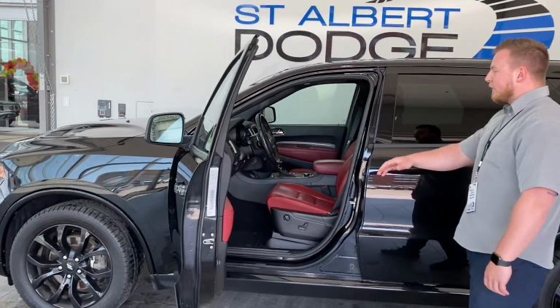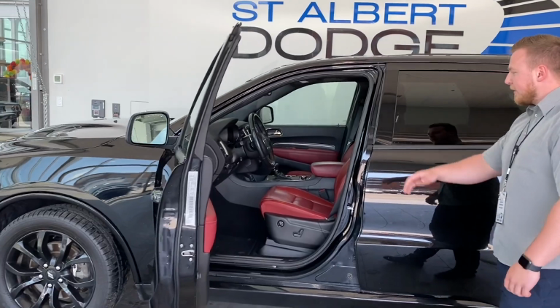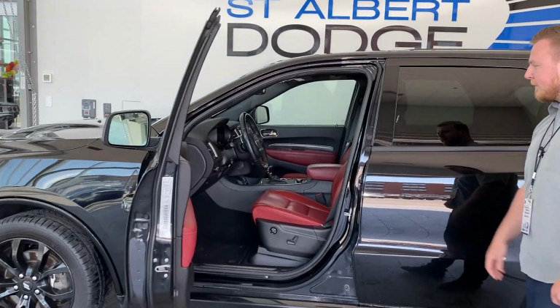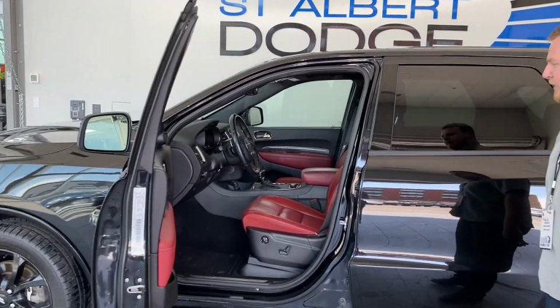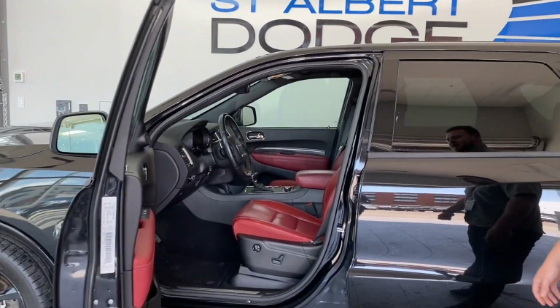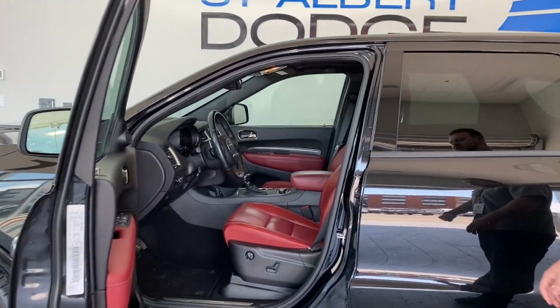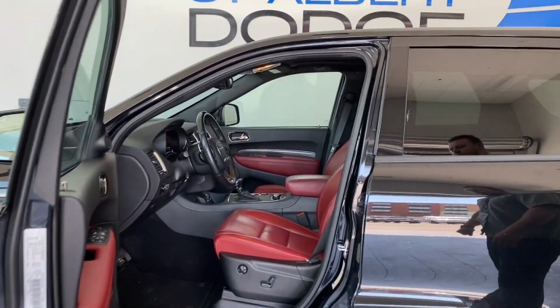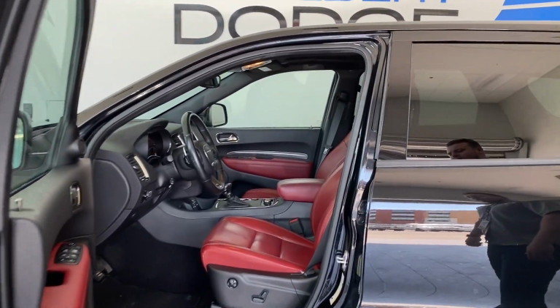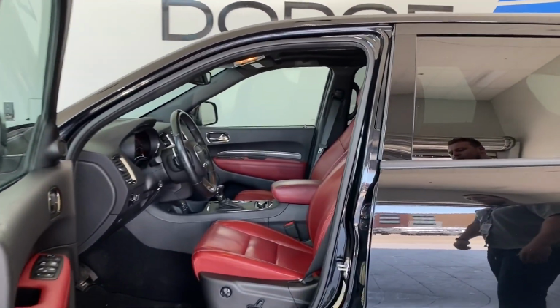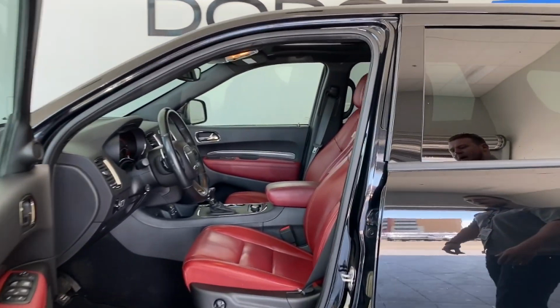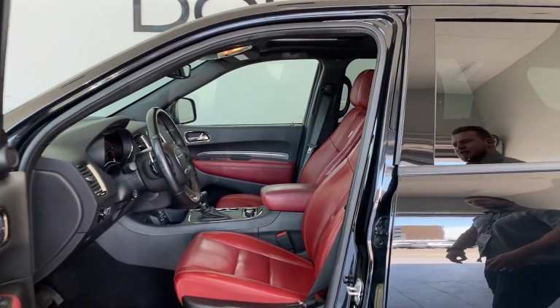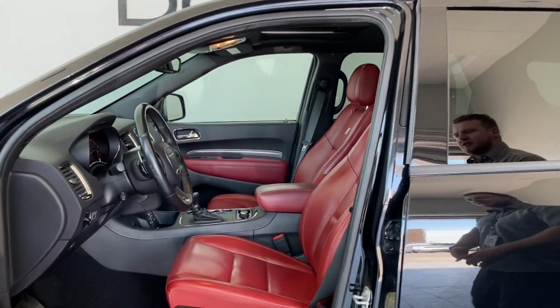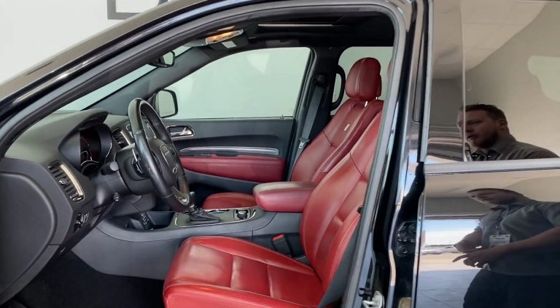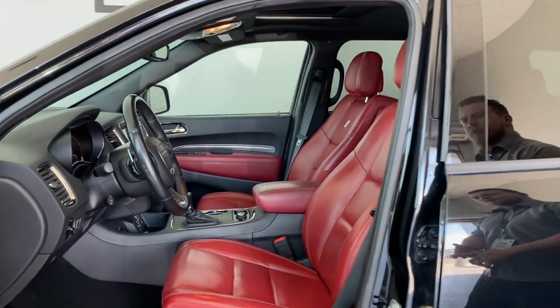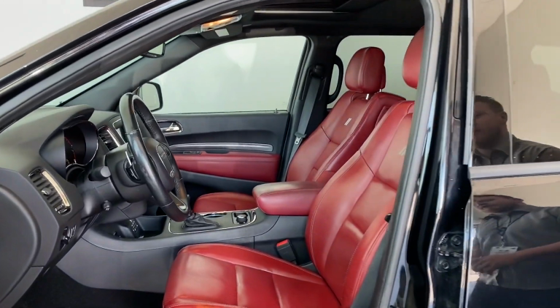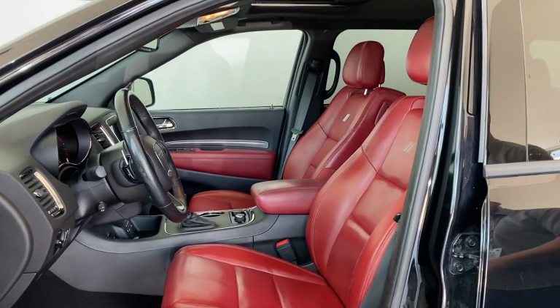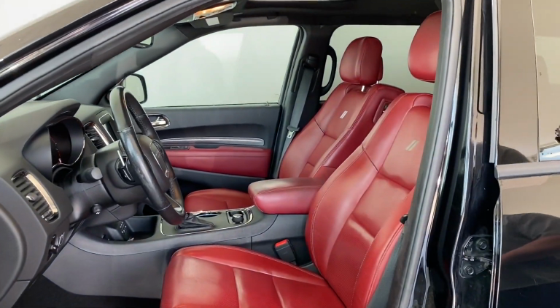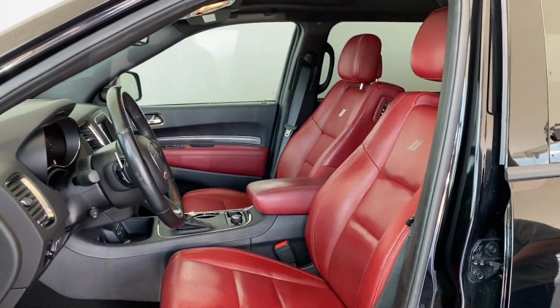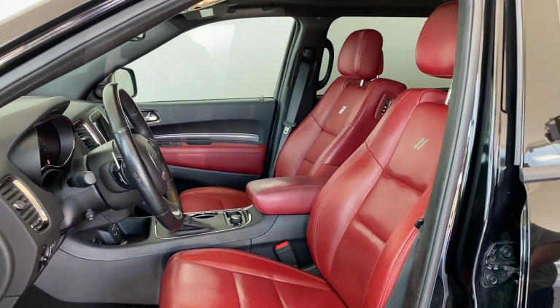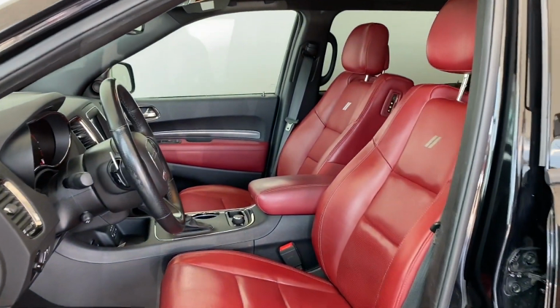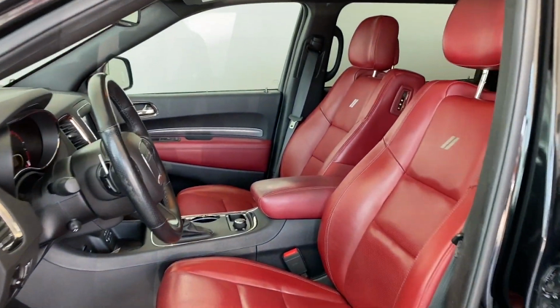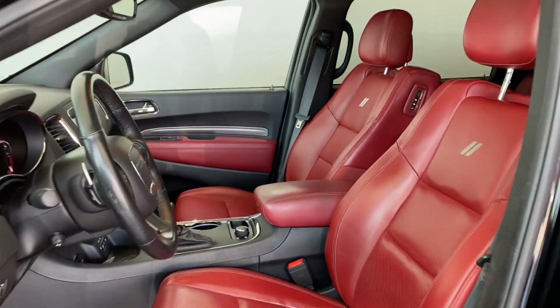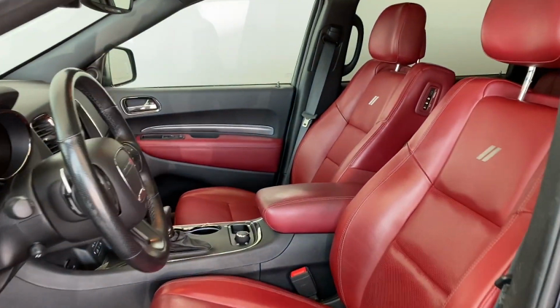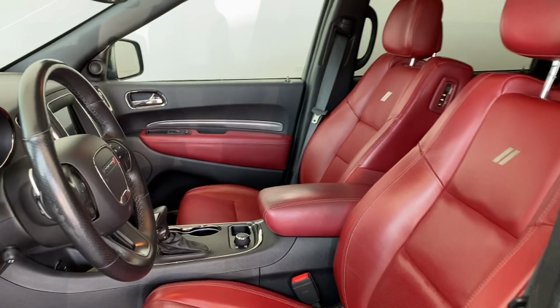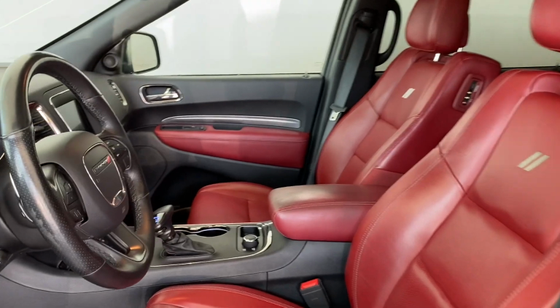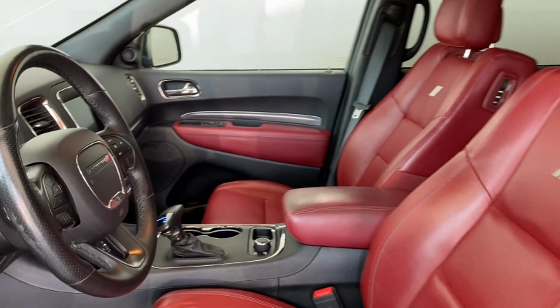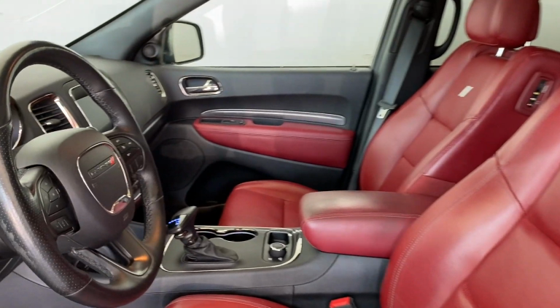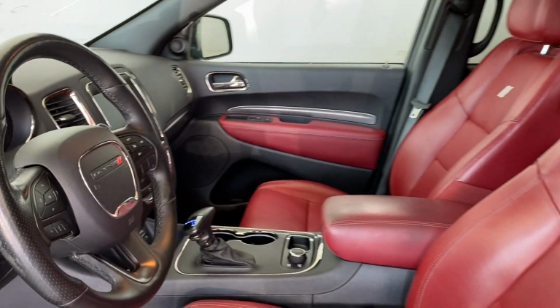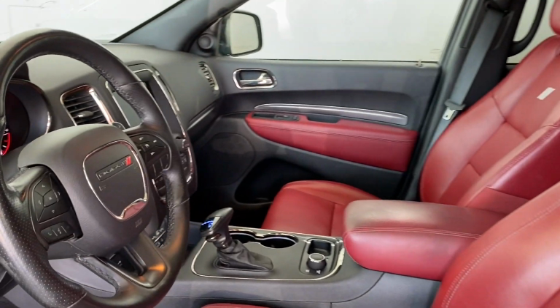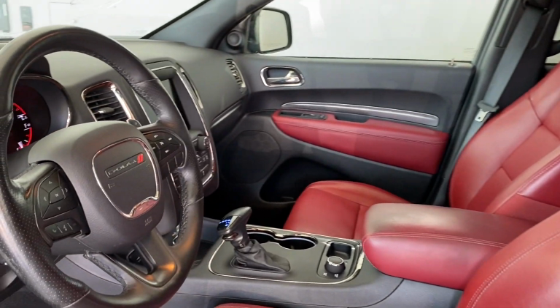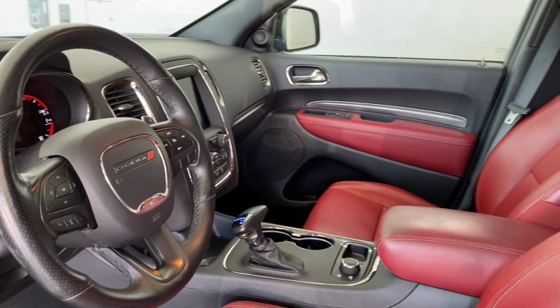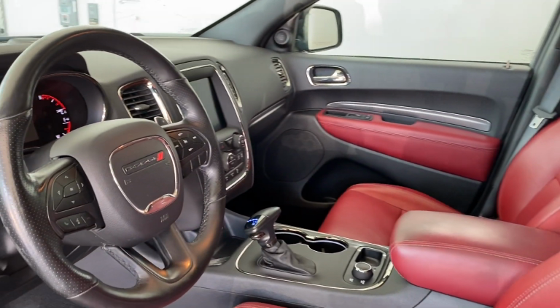We've got our memory seats, sport mode, power seats, doors, windows, locks, mirrors, air, tilt, cruise, and your eco mode.